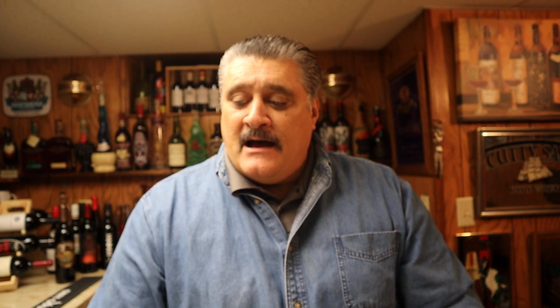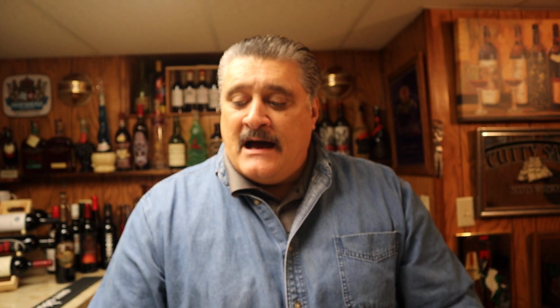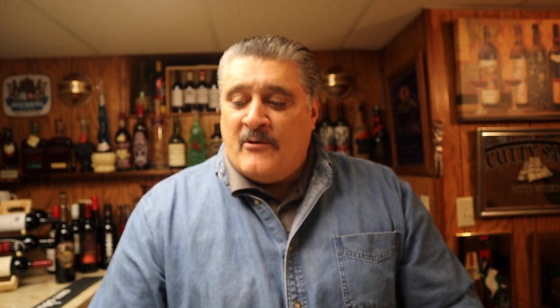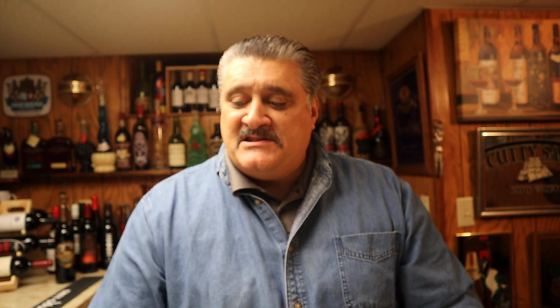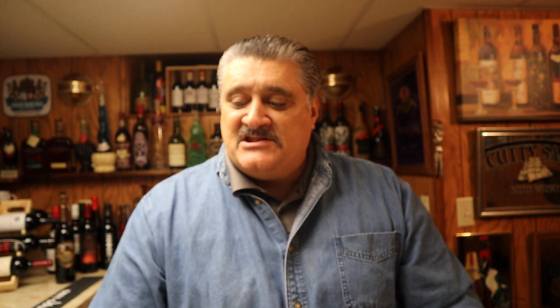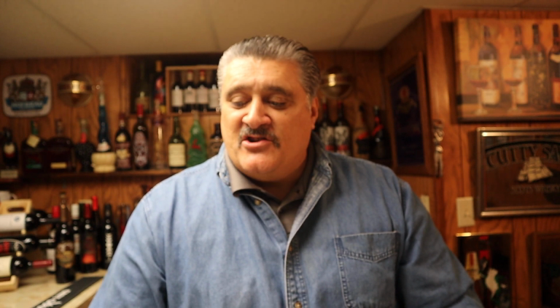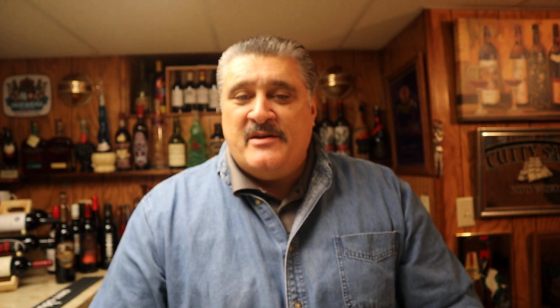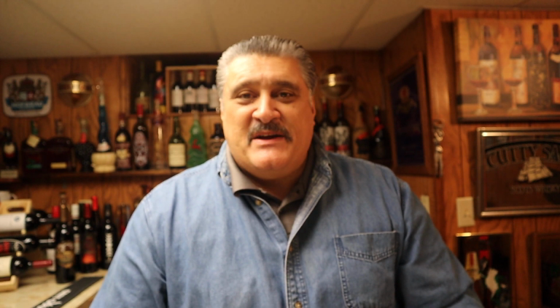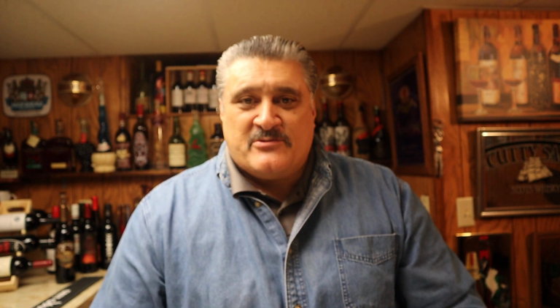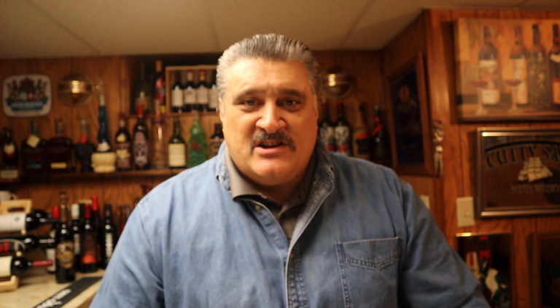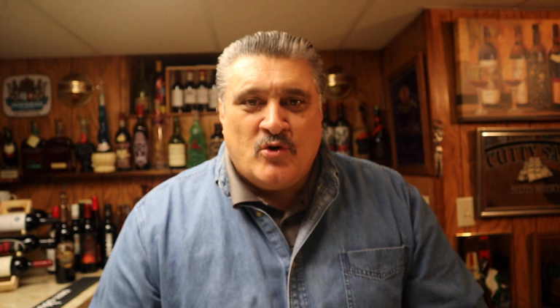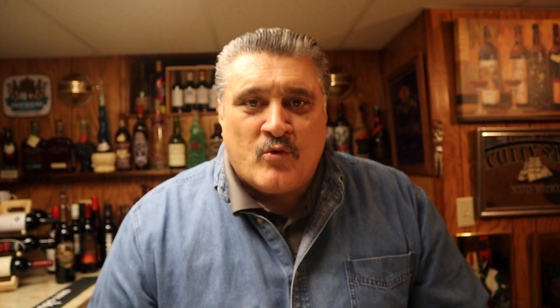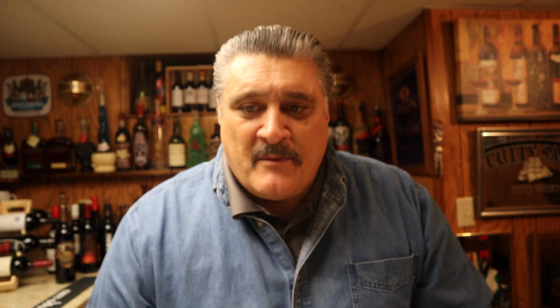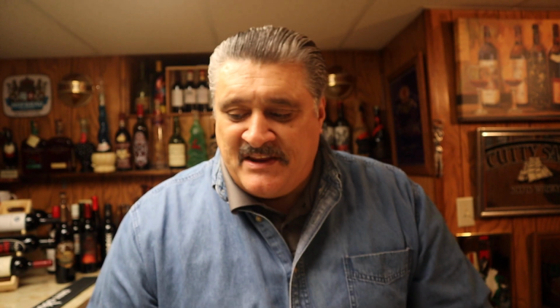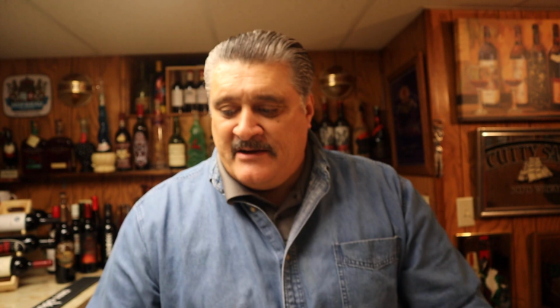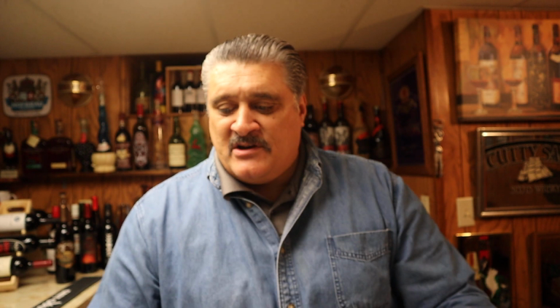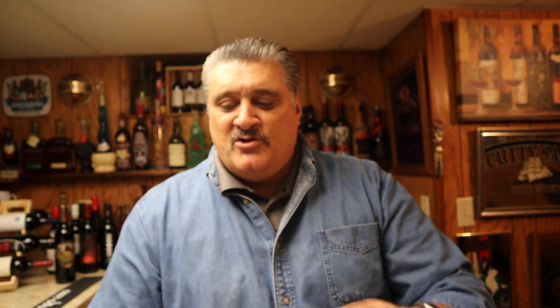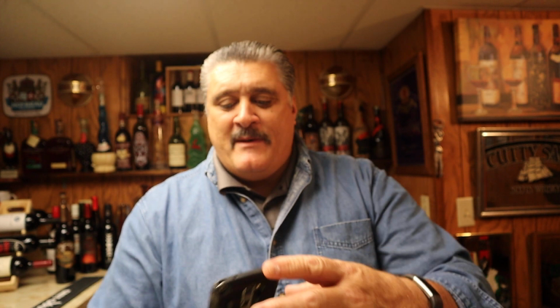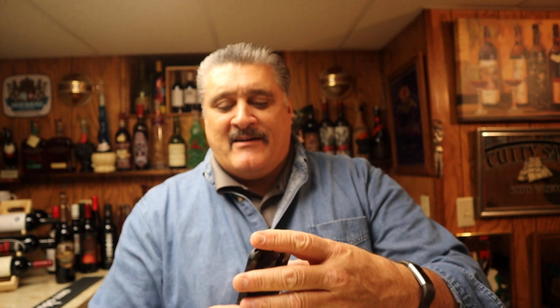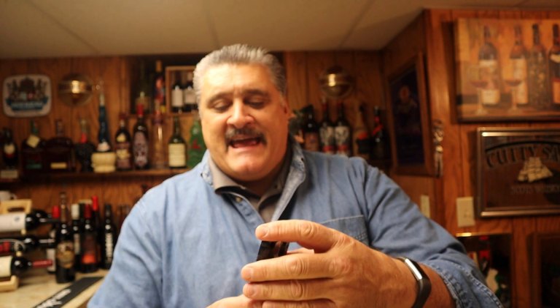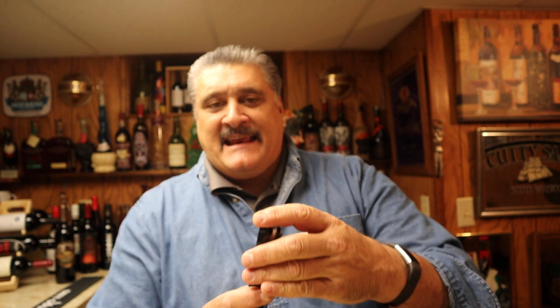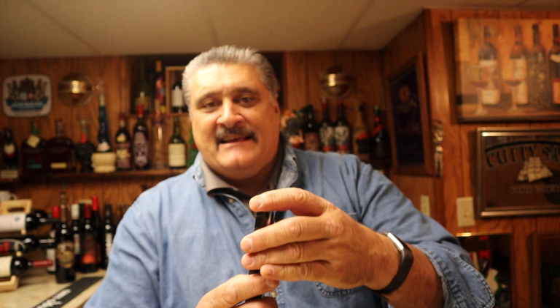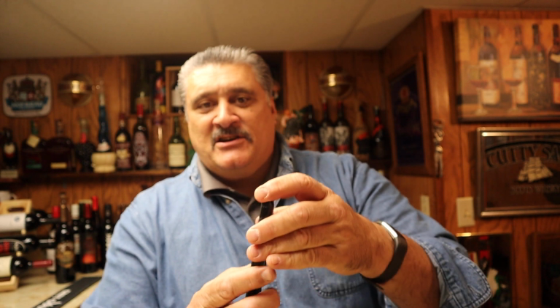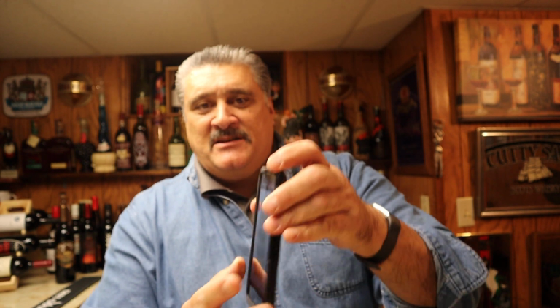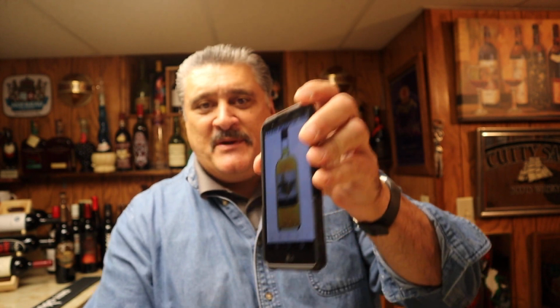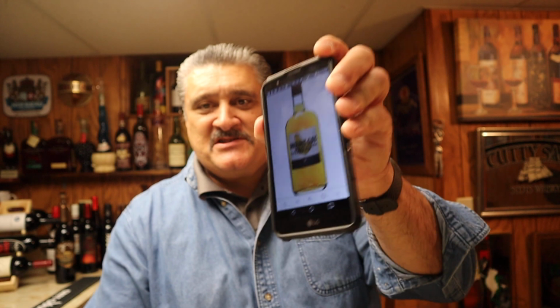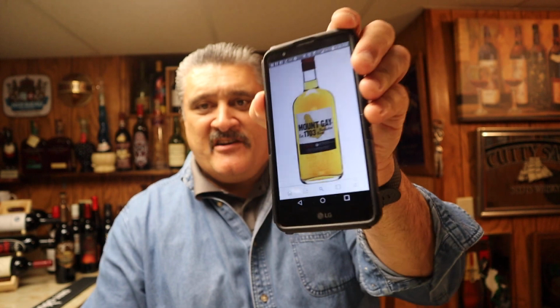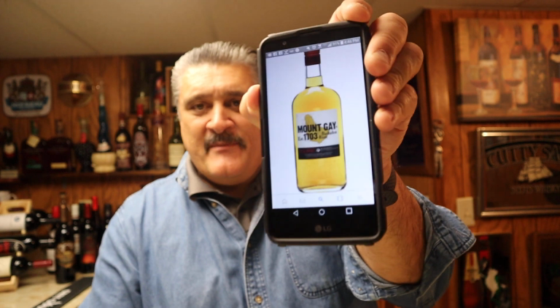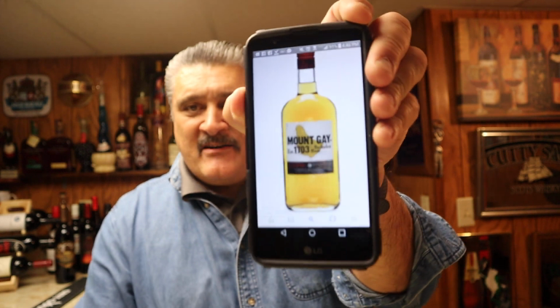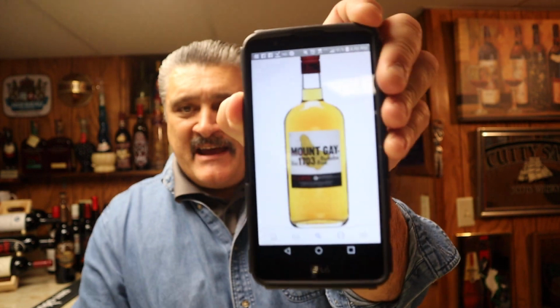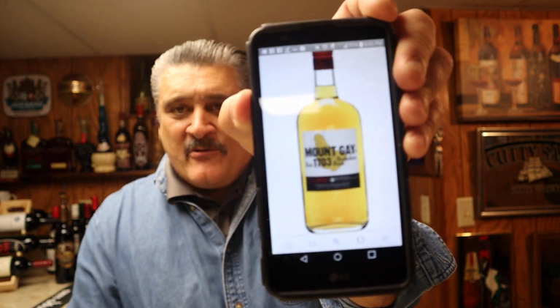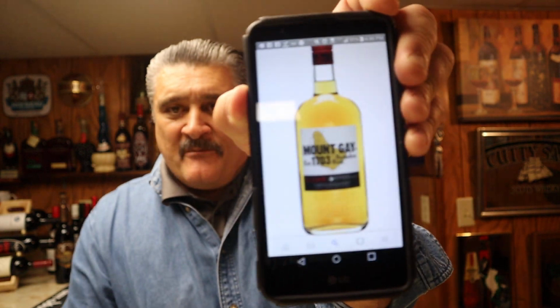I want to show you a picture — we're going to do a rum tonight, we're going to do Mount Gay. Now look at the picture of Mount Gay Rum.